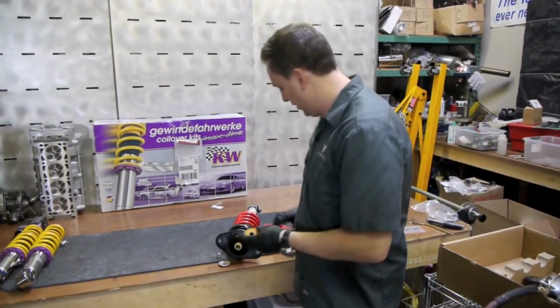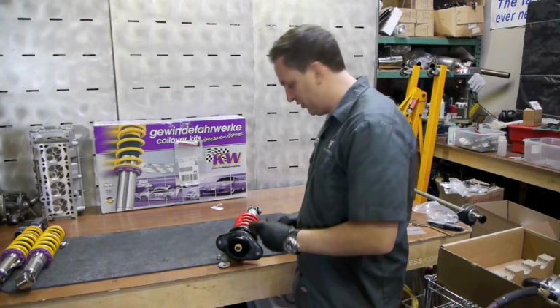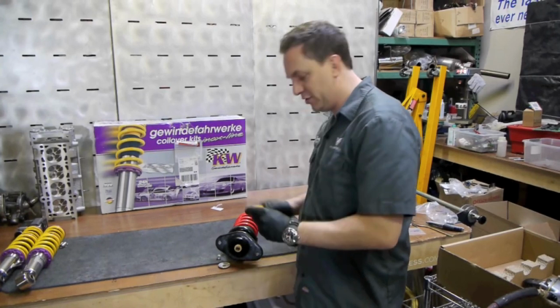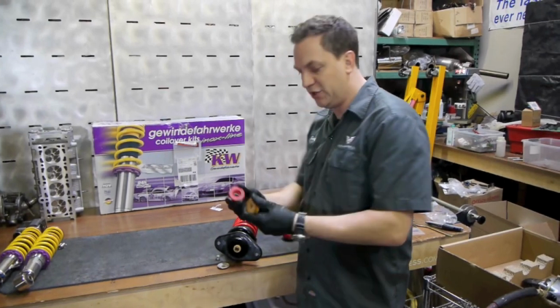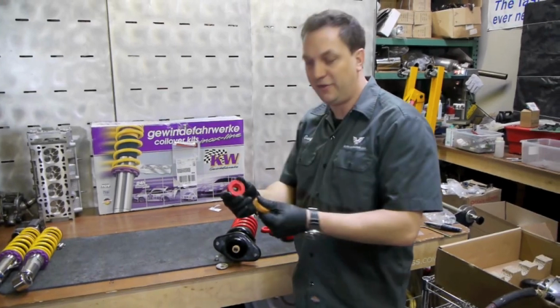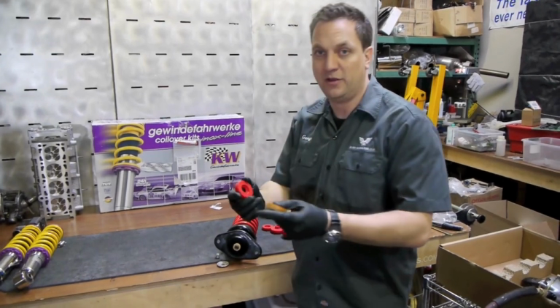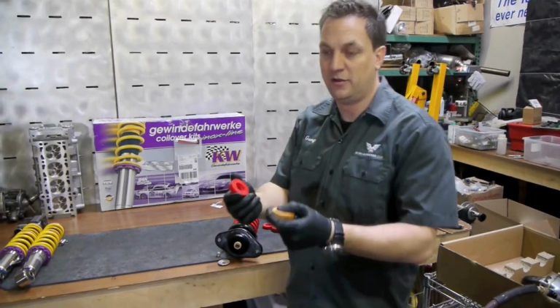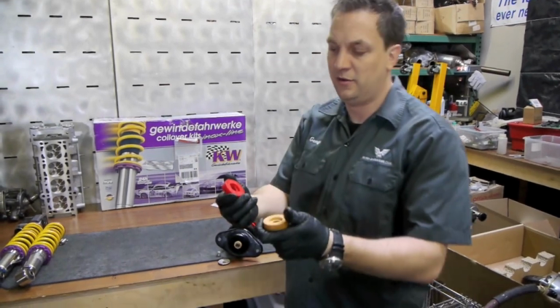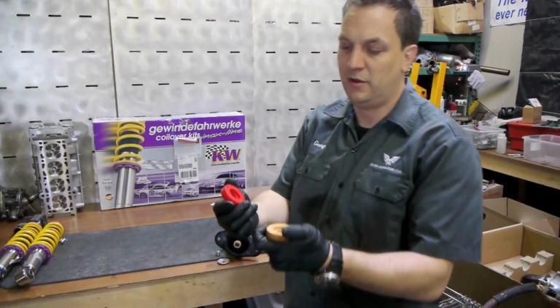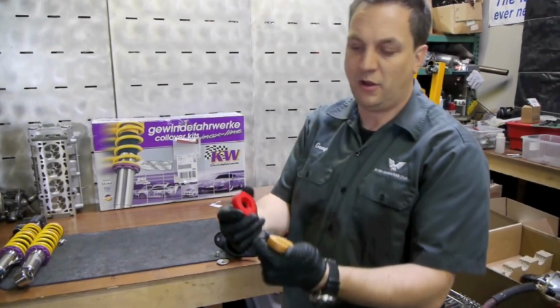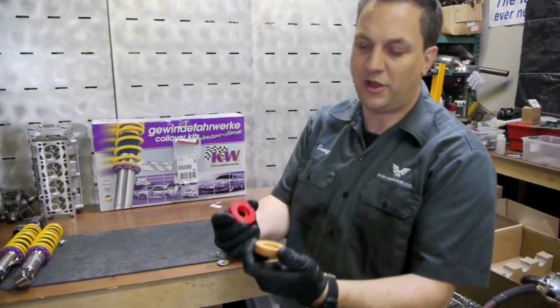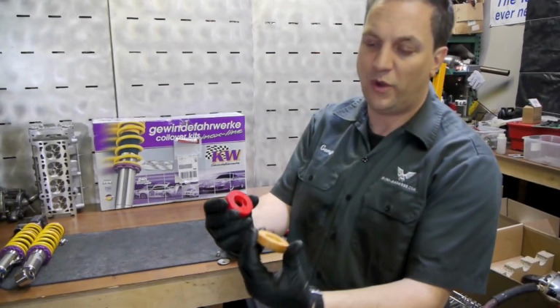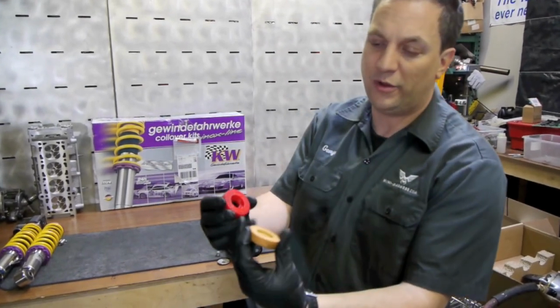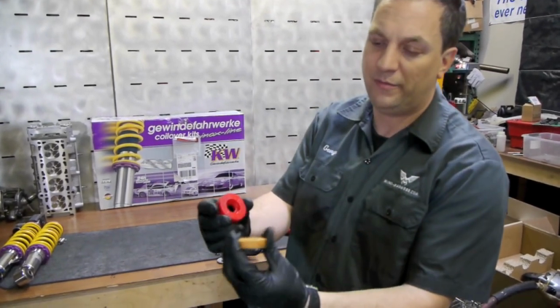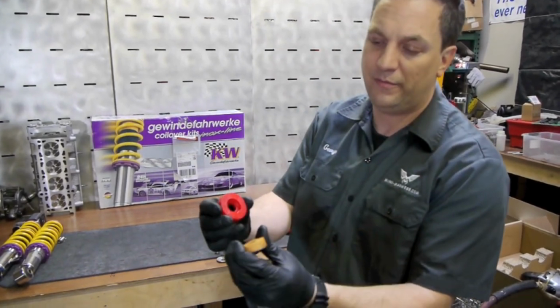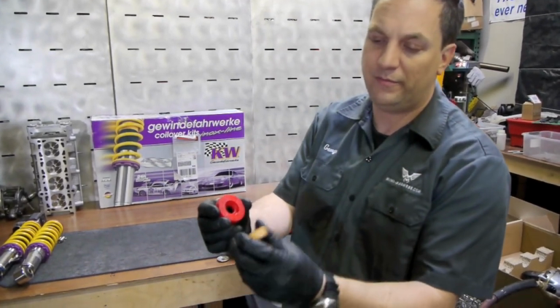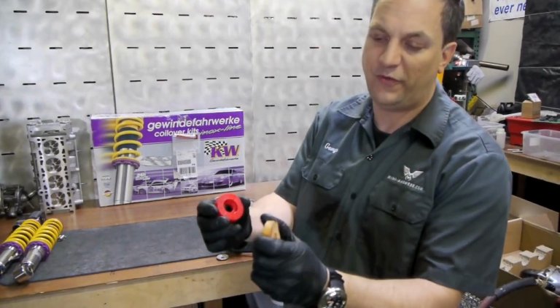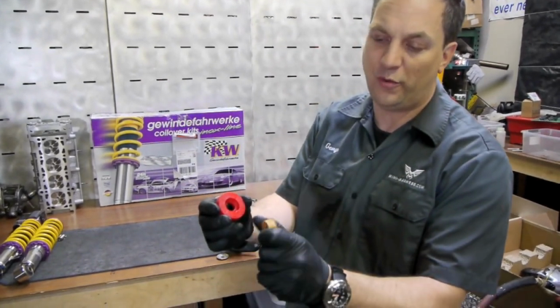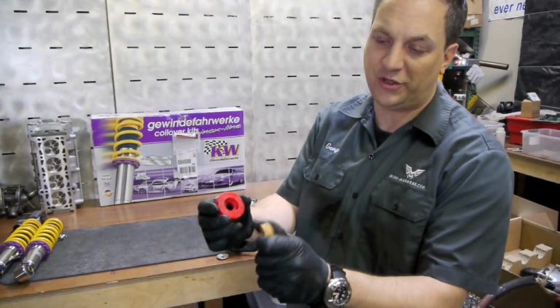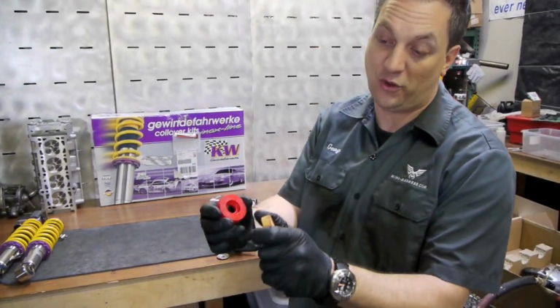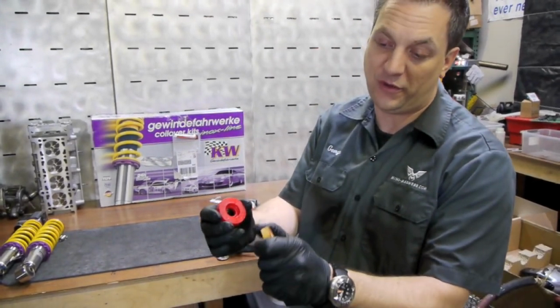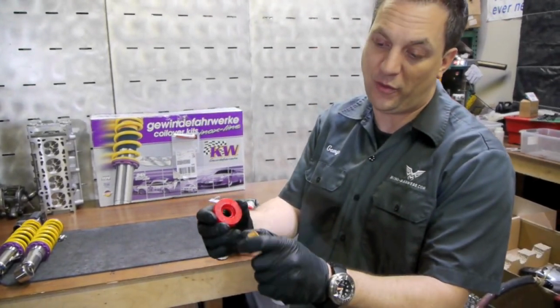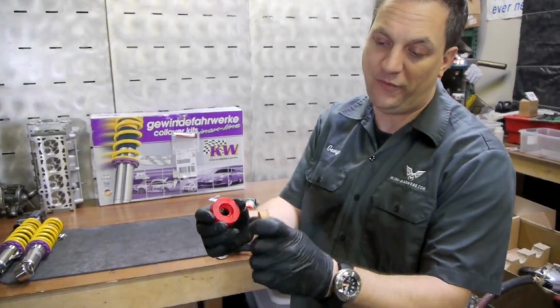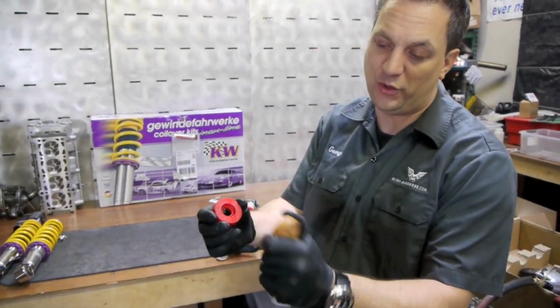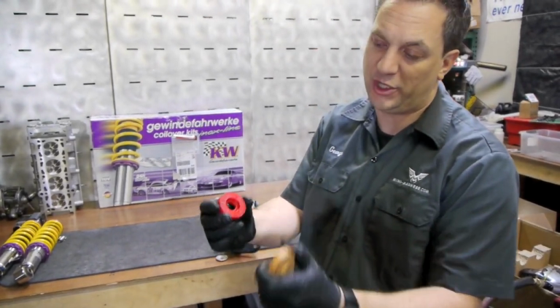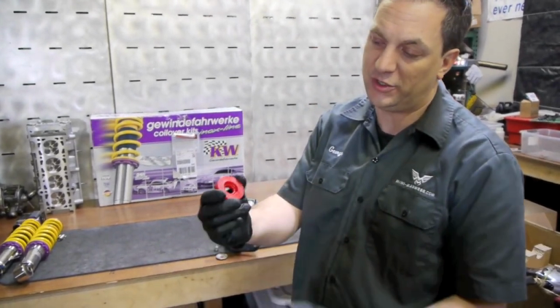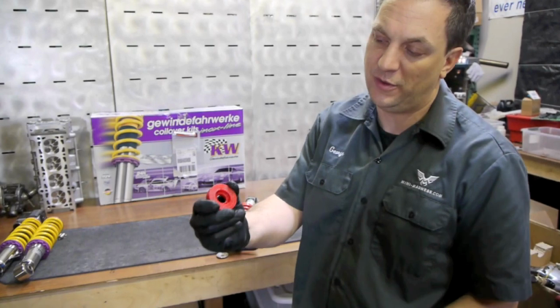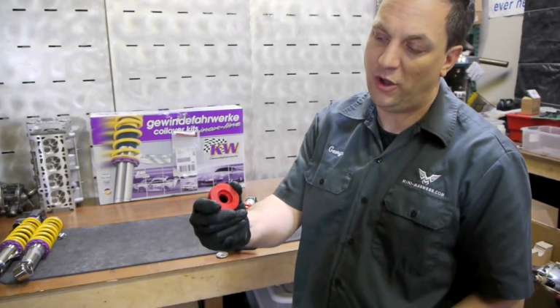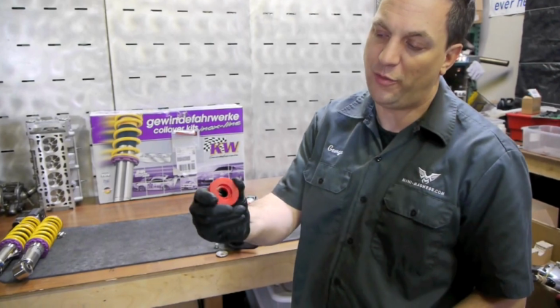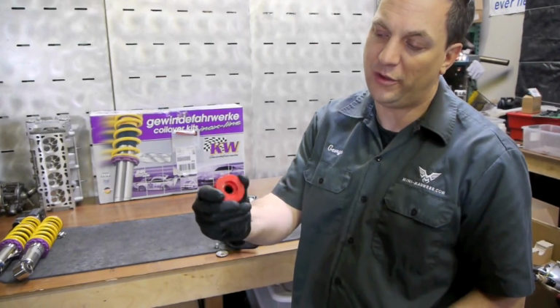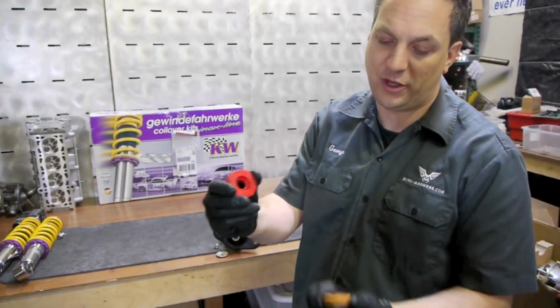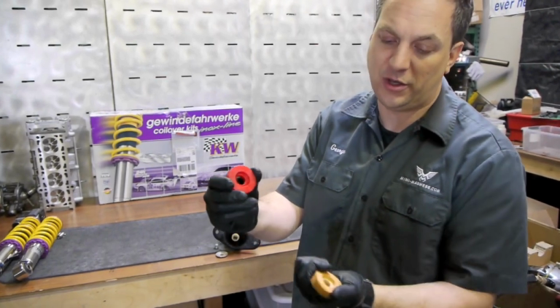Here's our soft foam bushing — actually foam, not rubber — and here's our harder polyurethane unit.